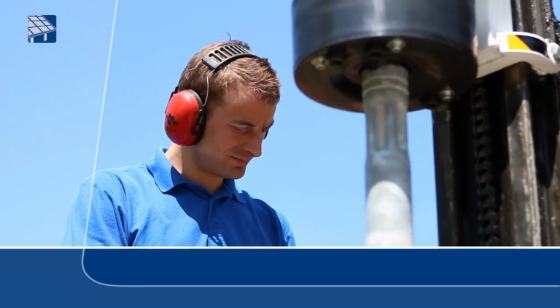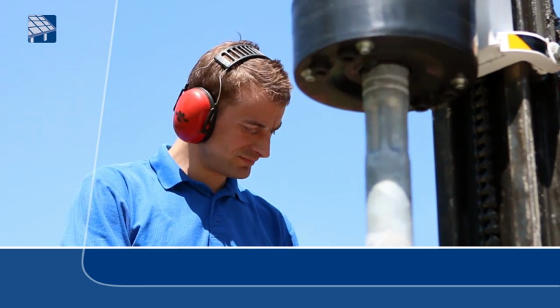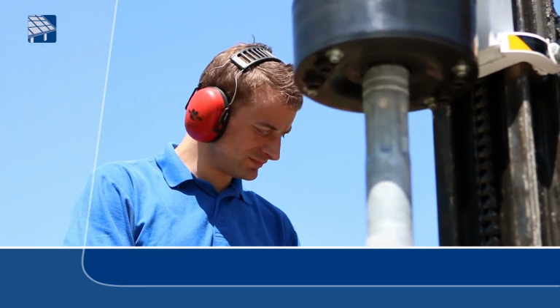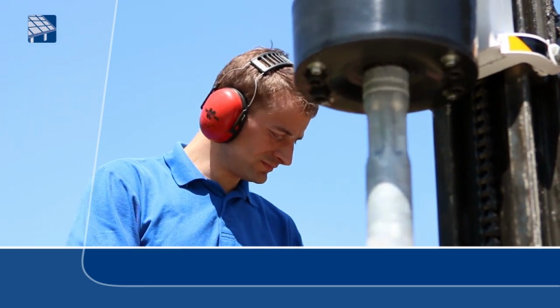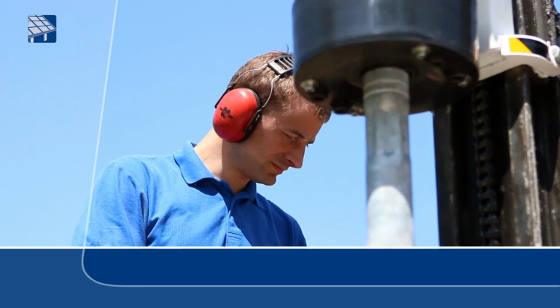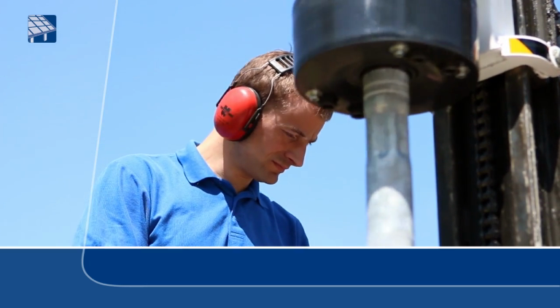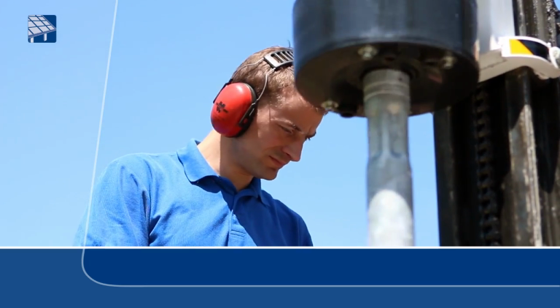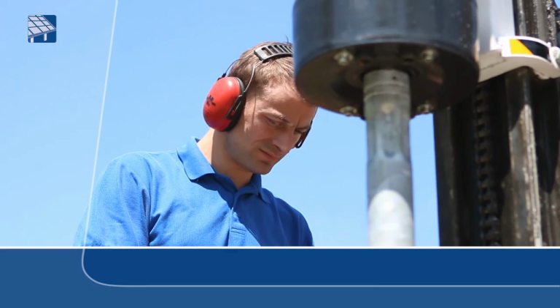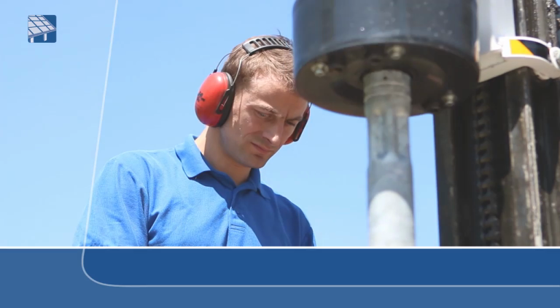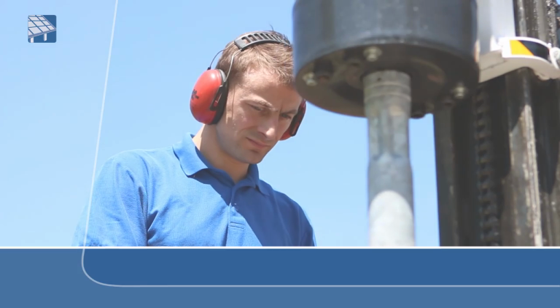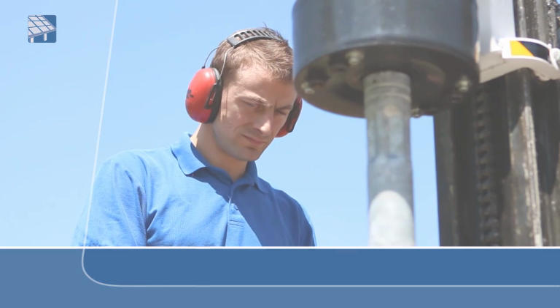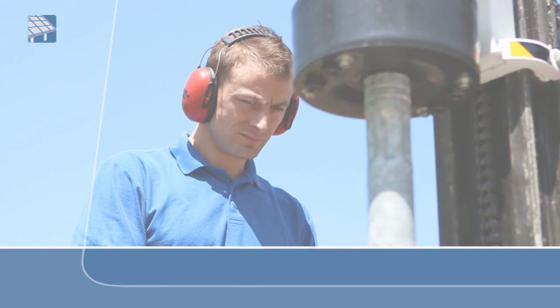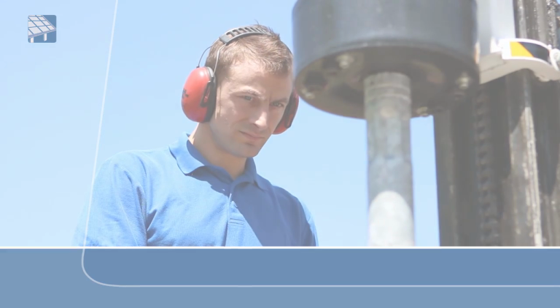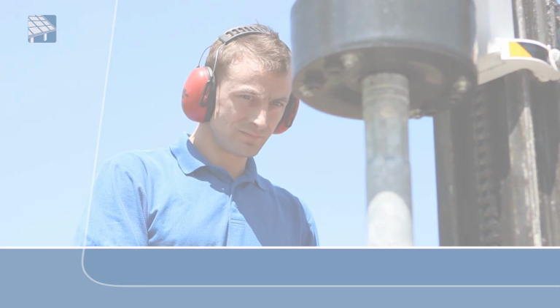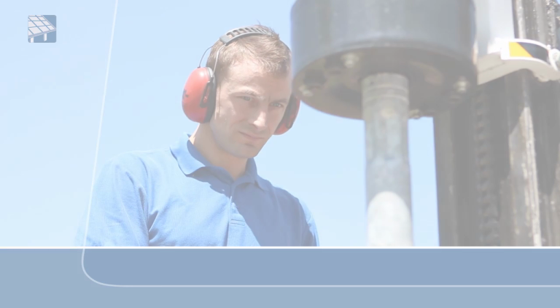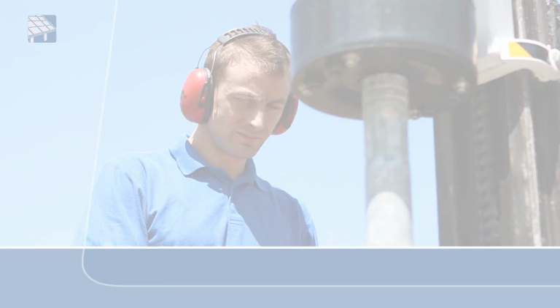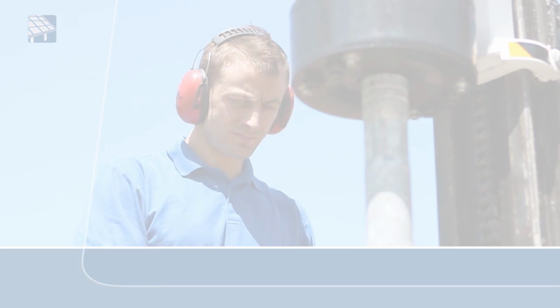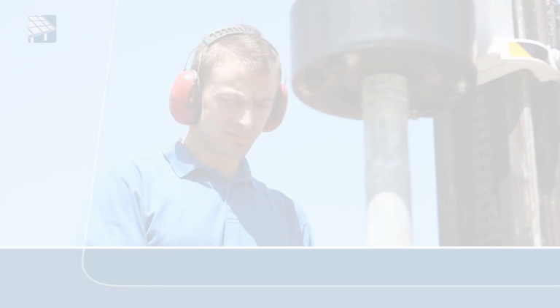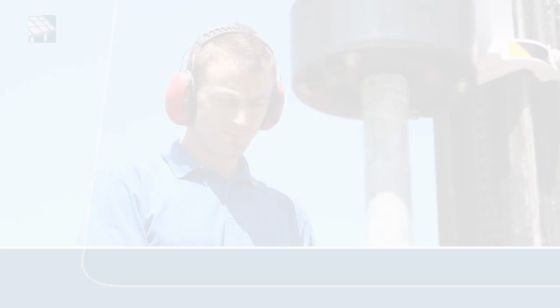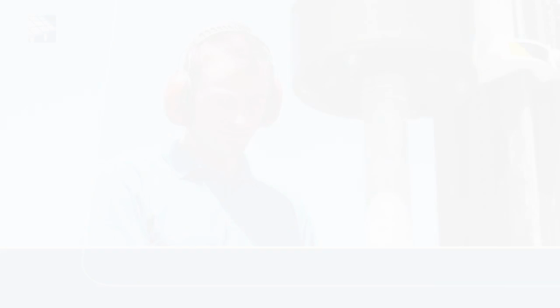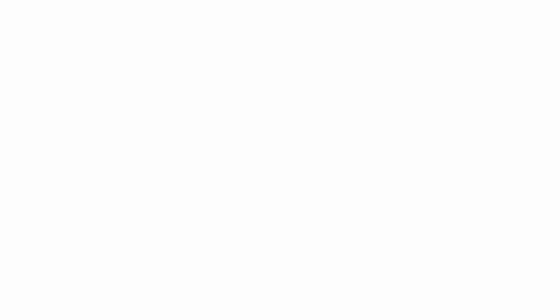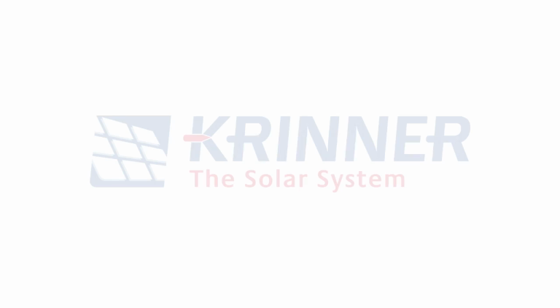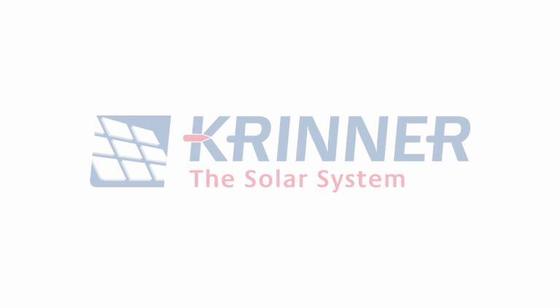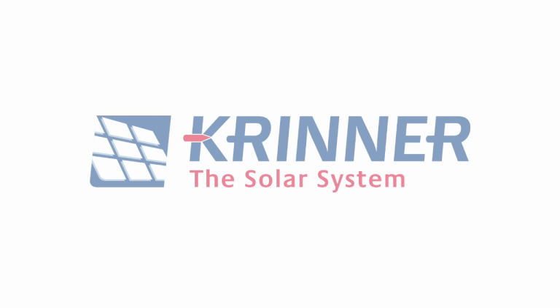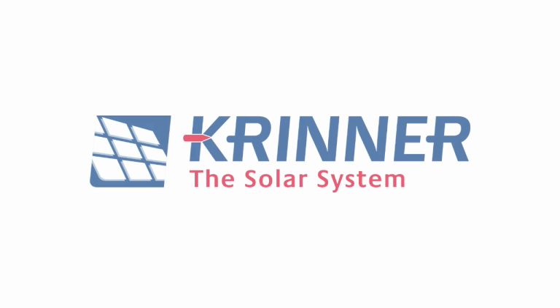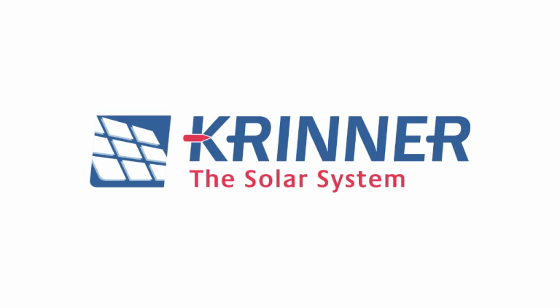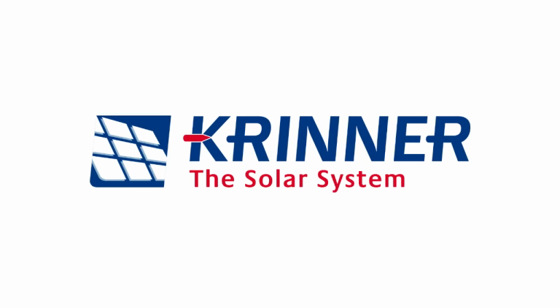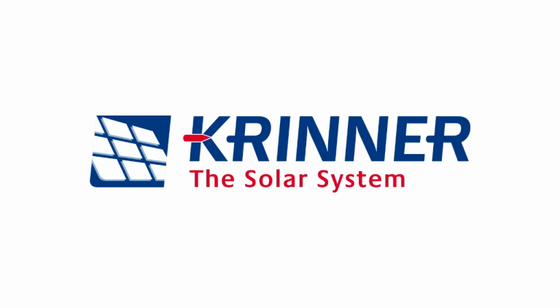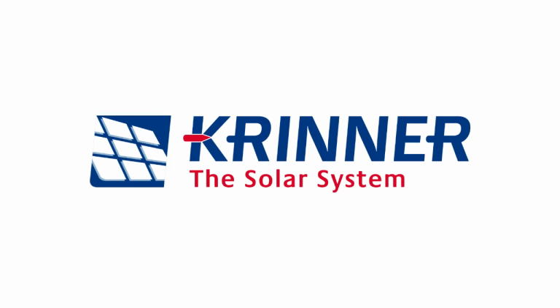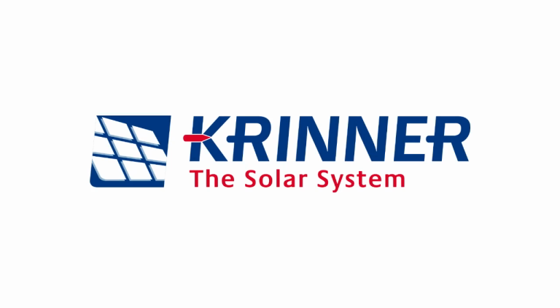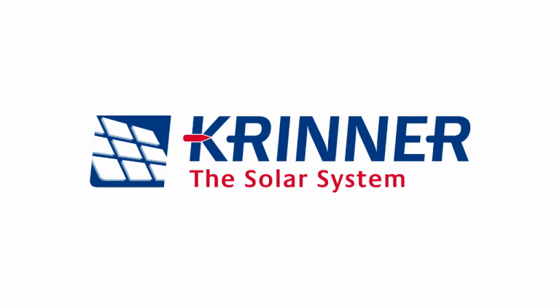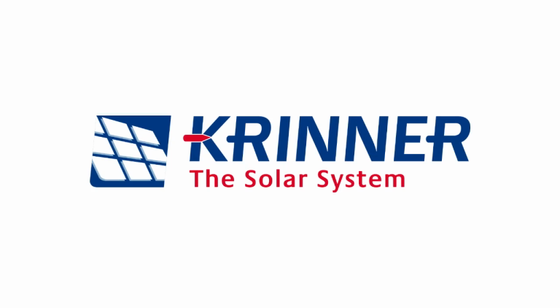Quick, robust and cost efficient. Krenner, the solar system.